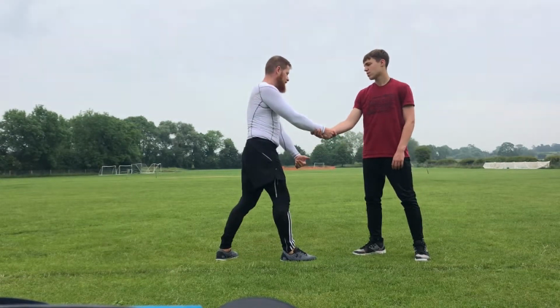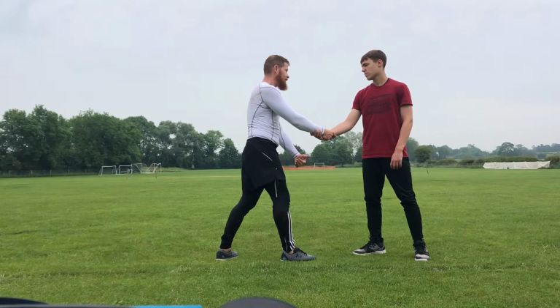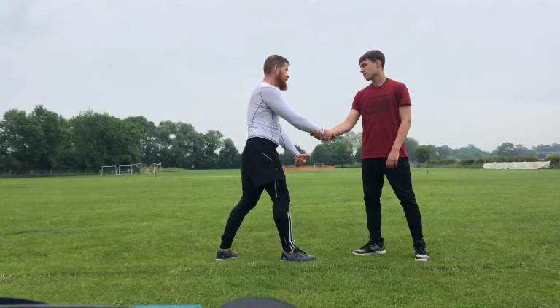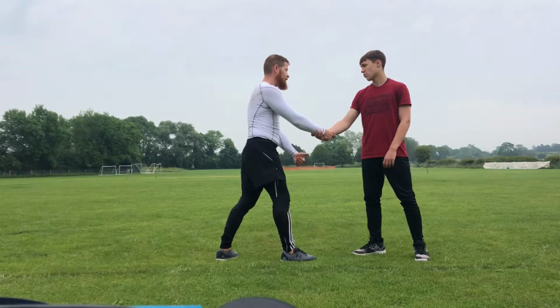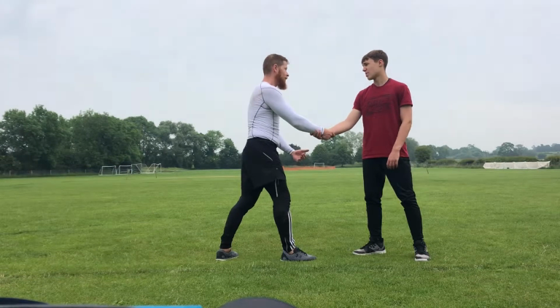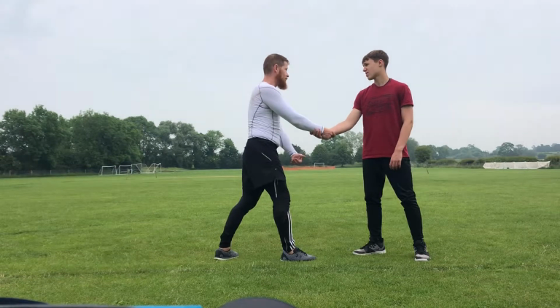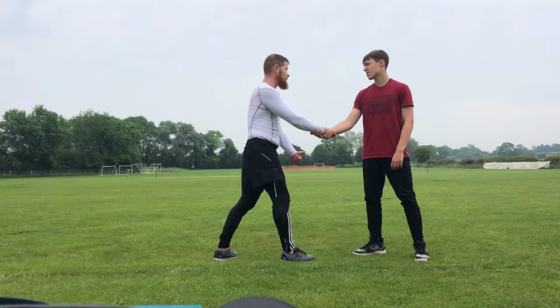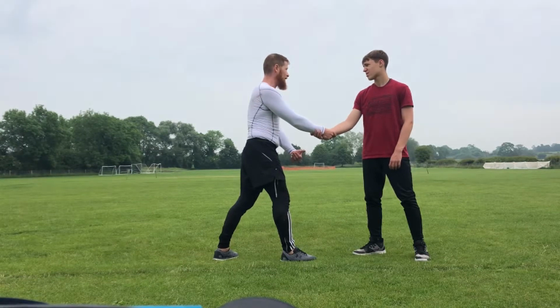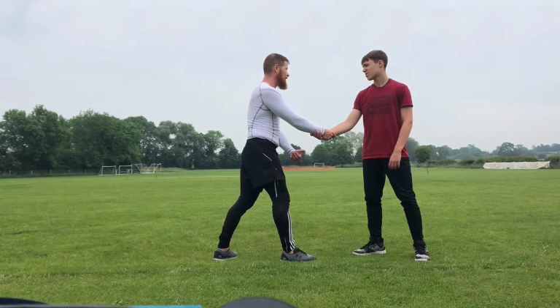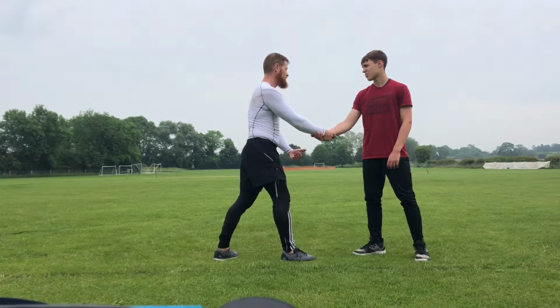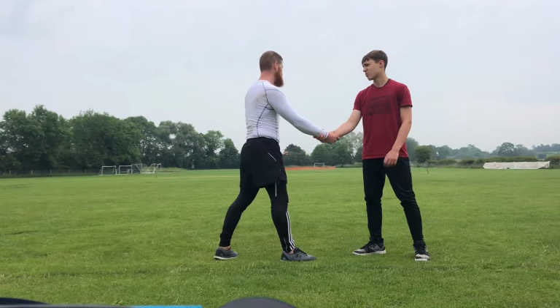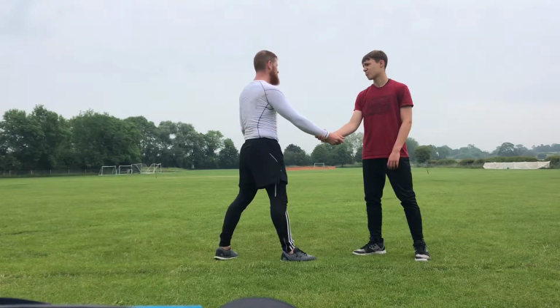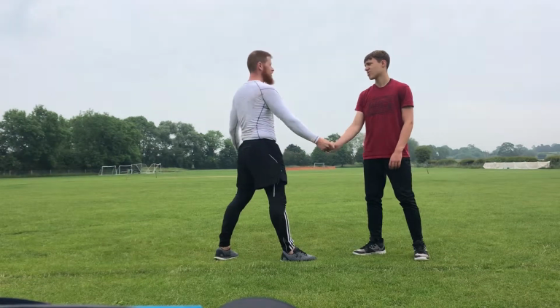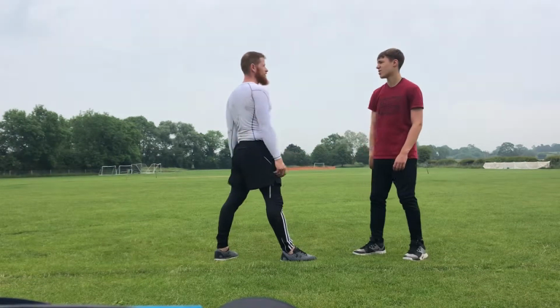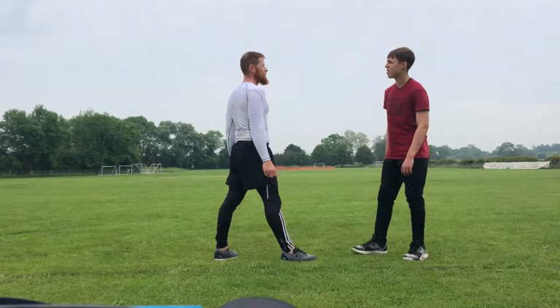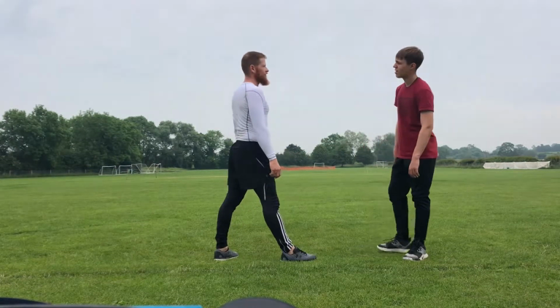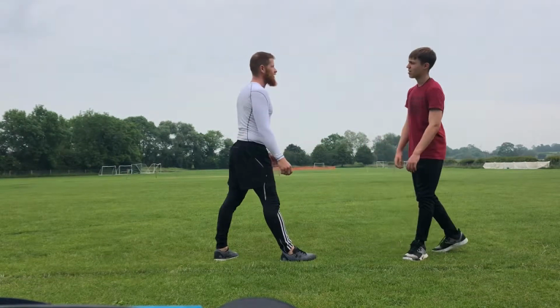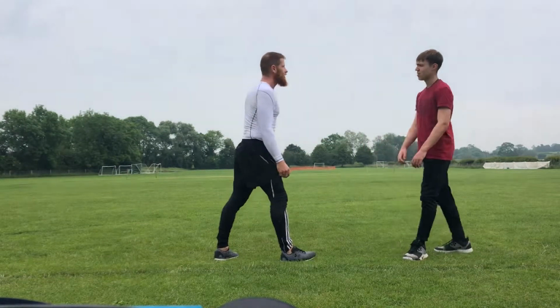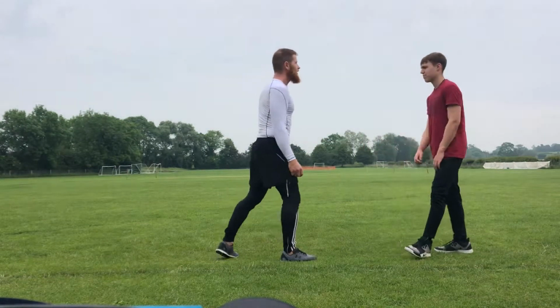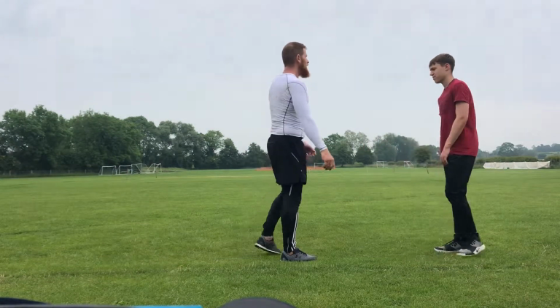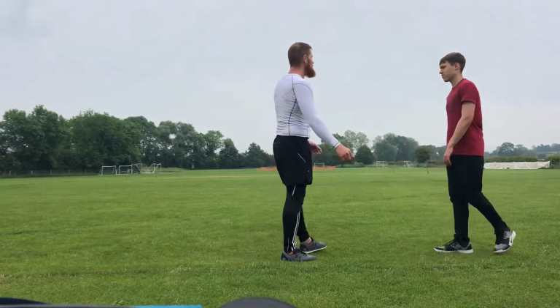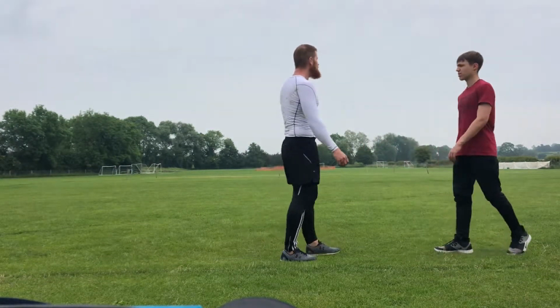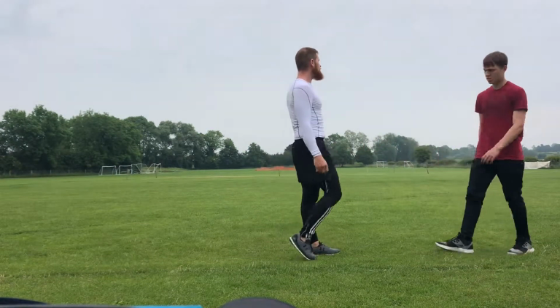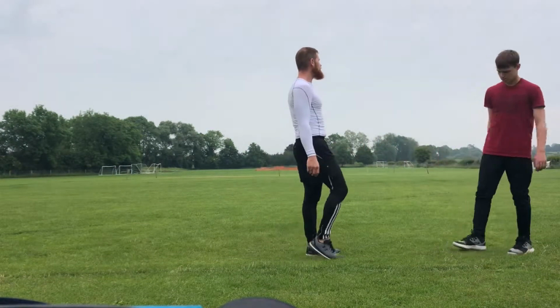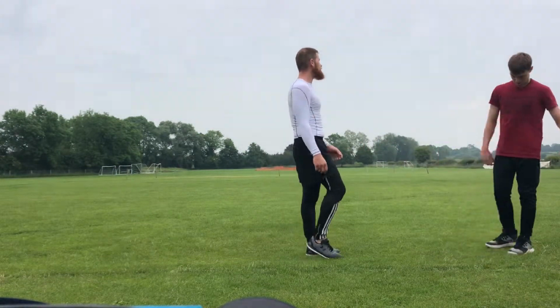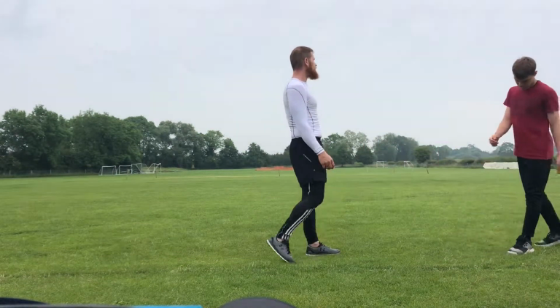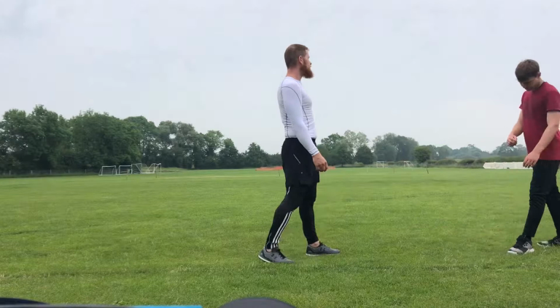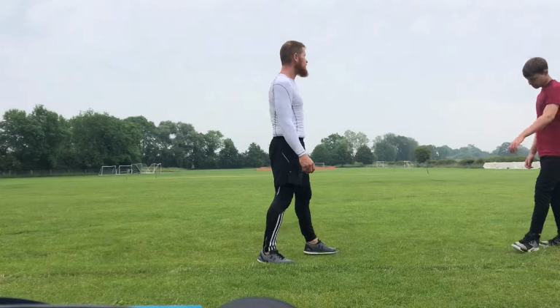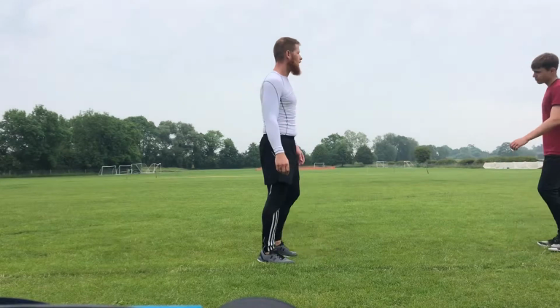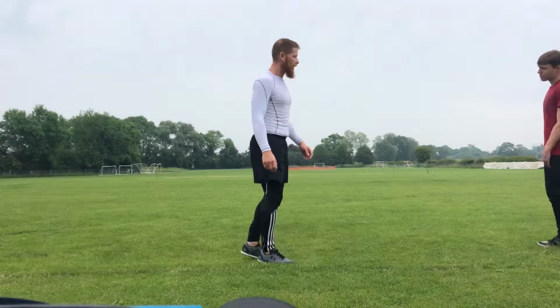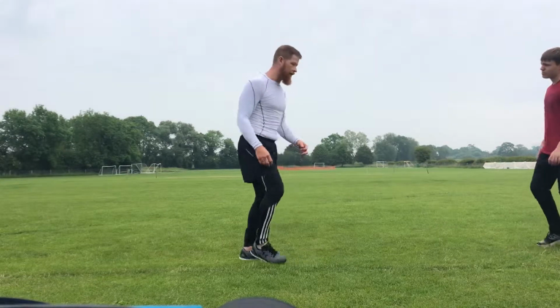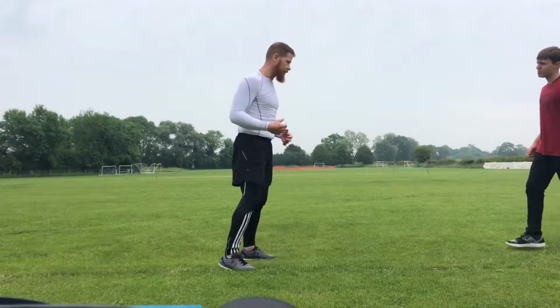That's risky though — if your opponent grabs that leg, you're going to hit the floor again.